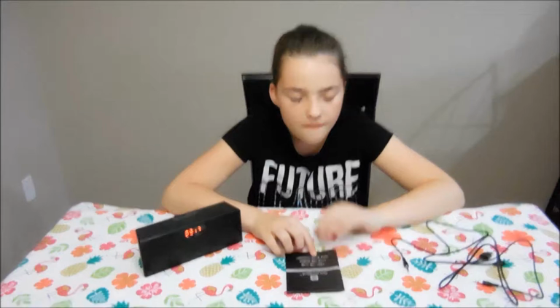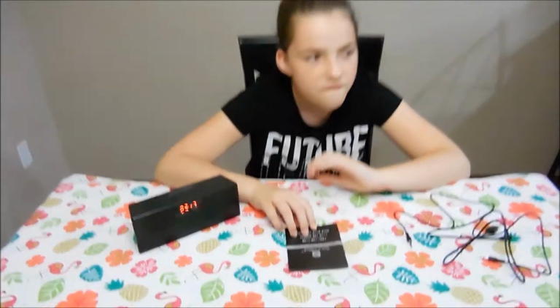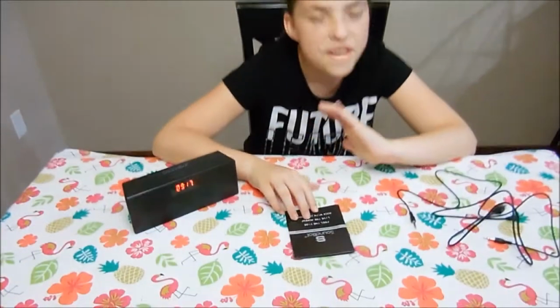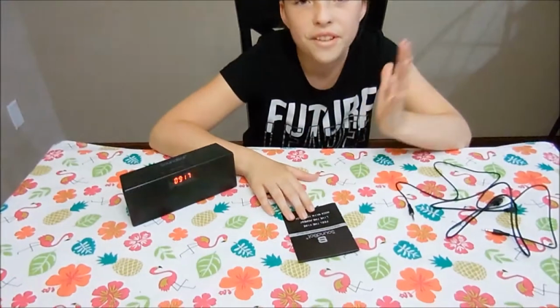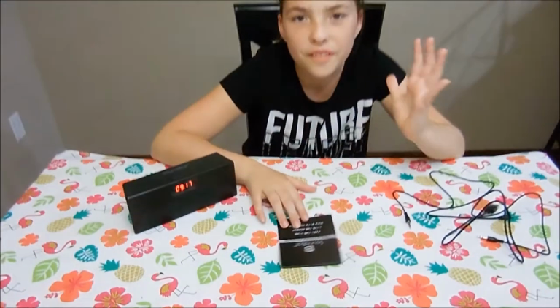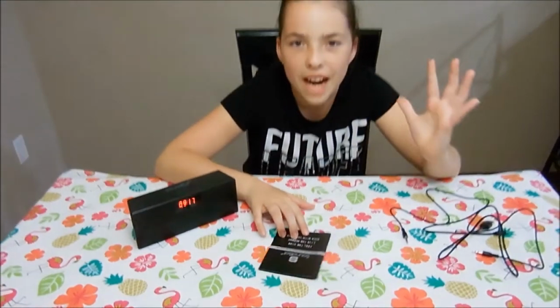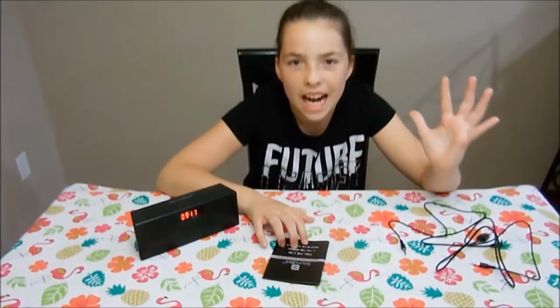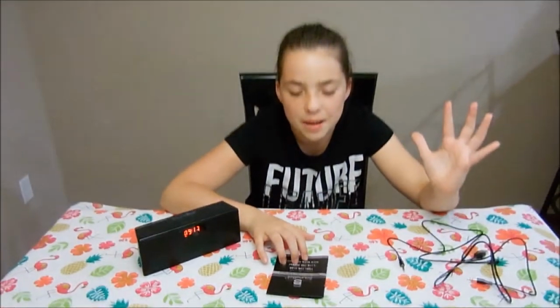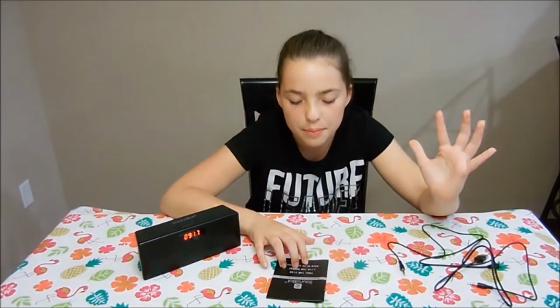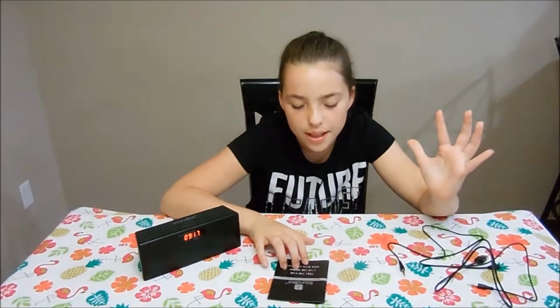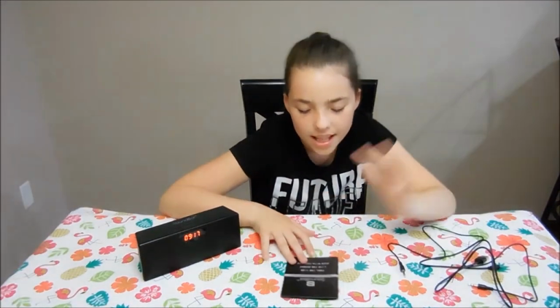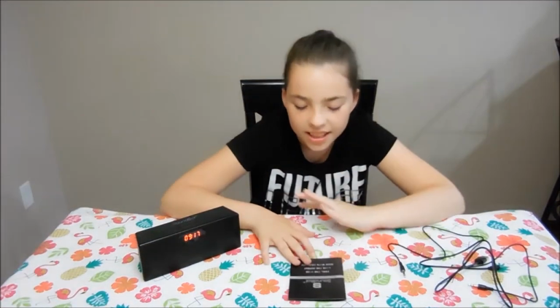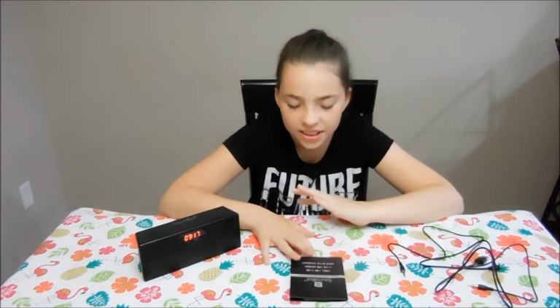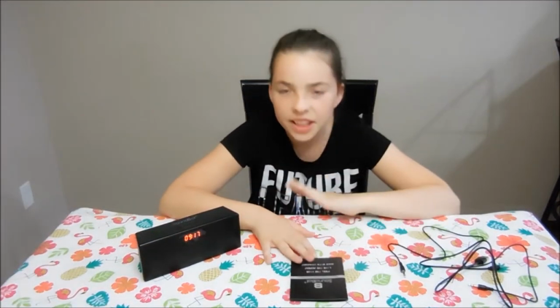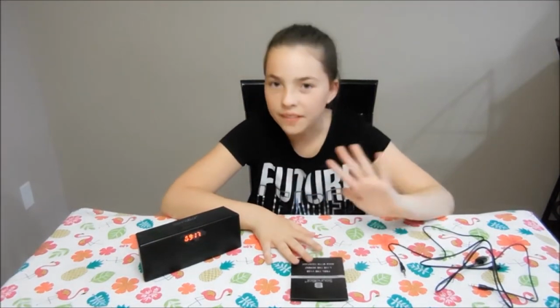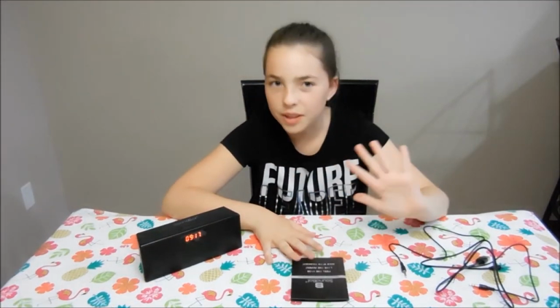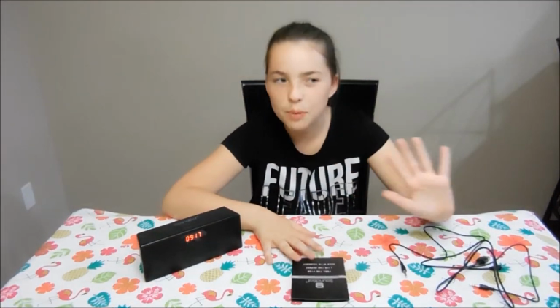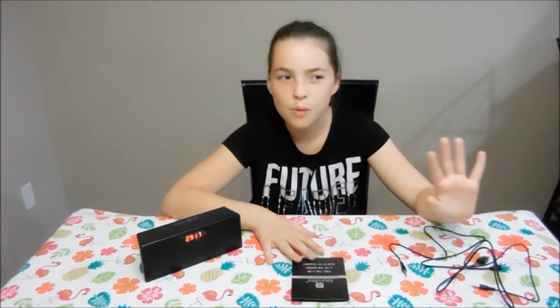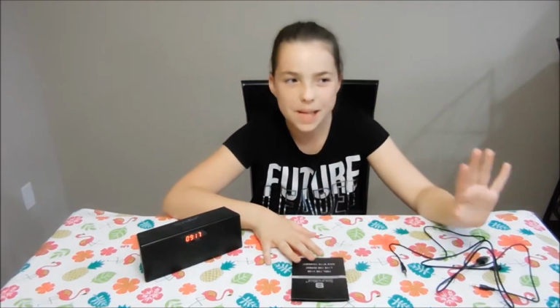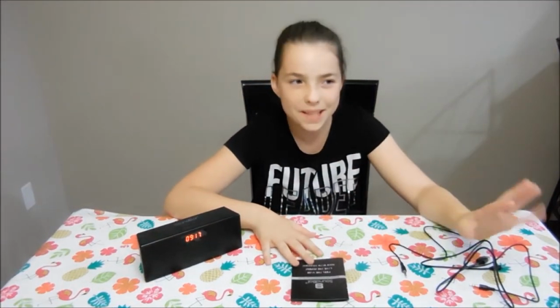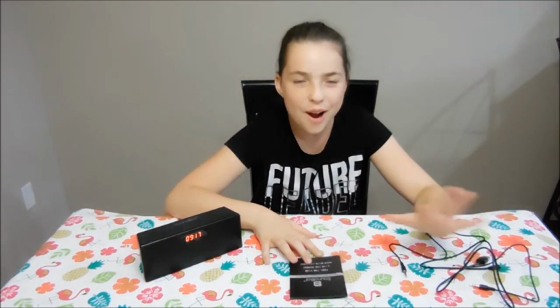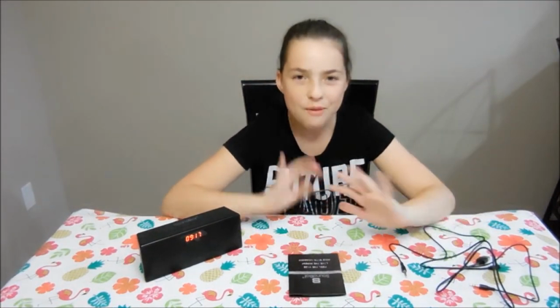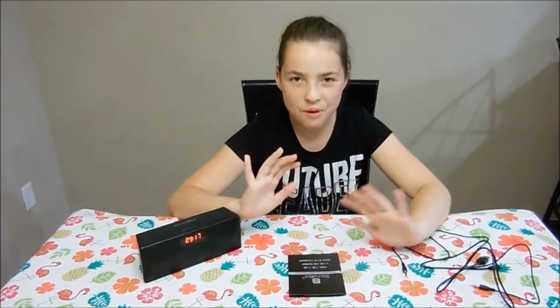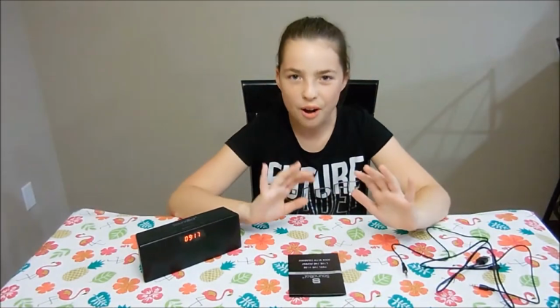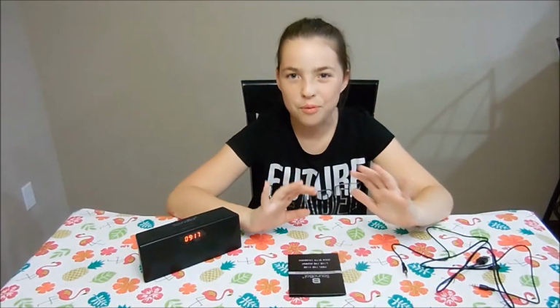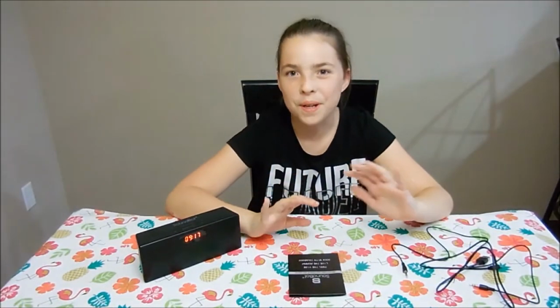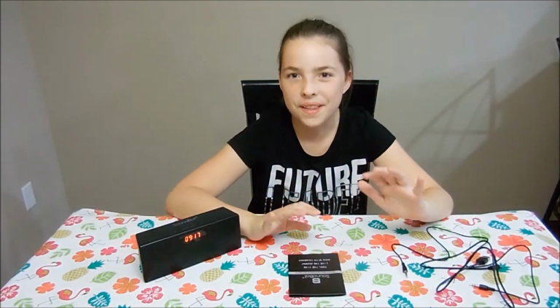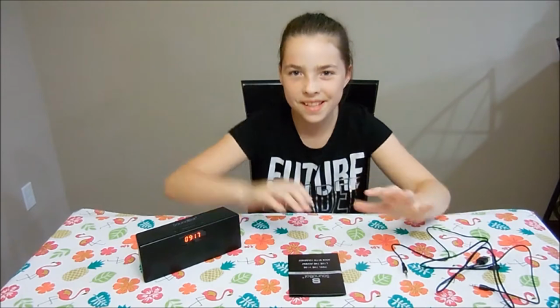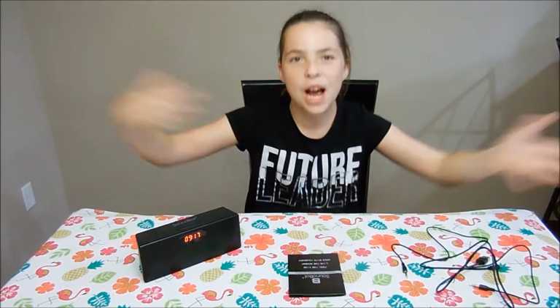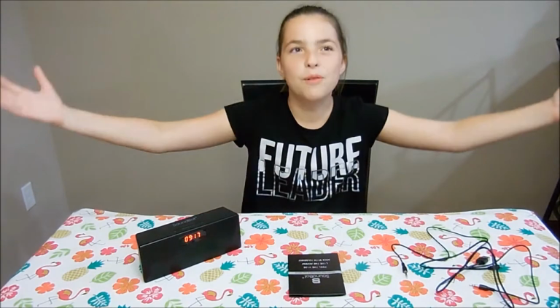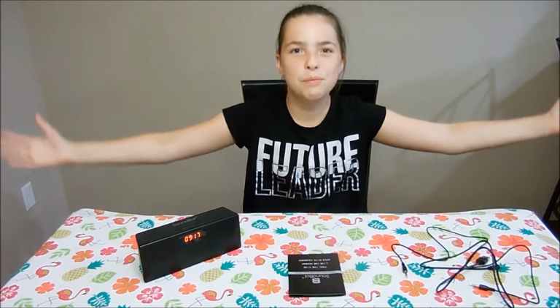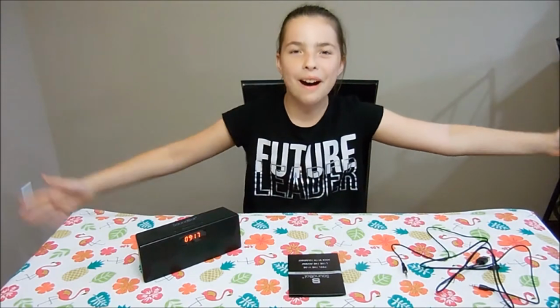Feel the vibe. Live the moment. Rock with Soundpod.